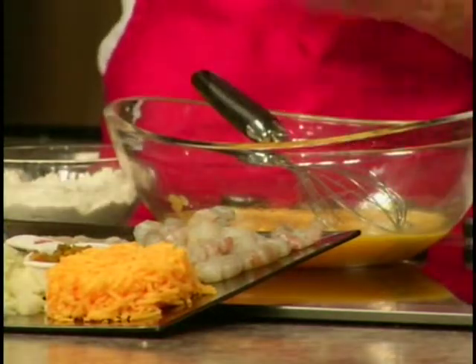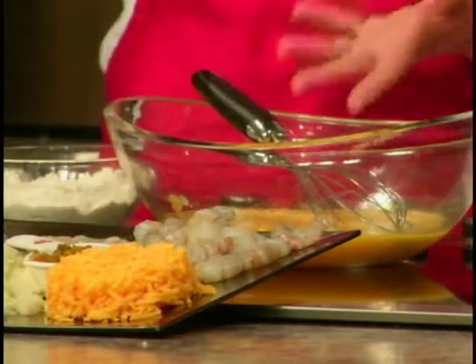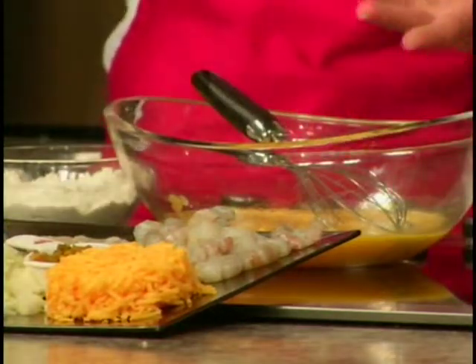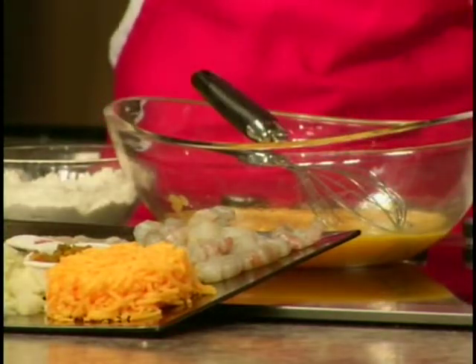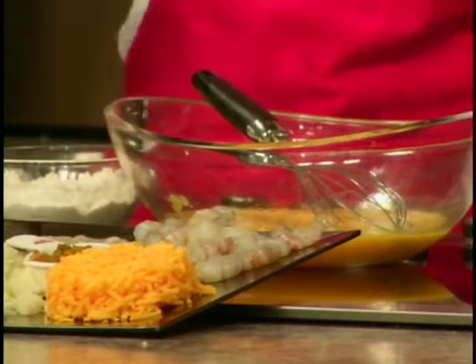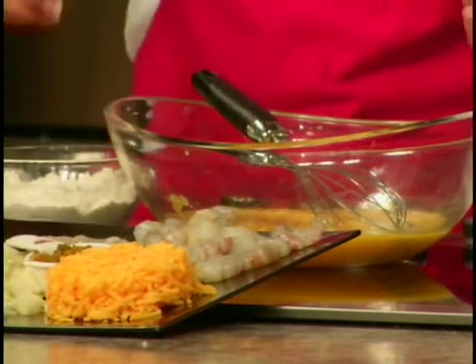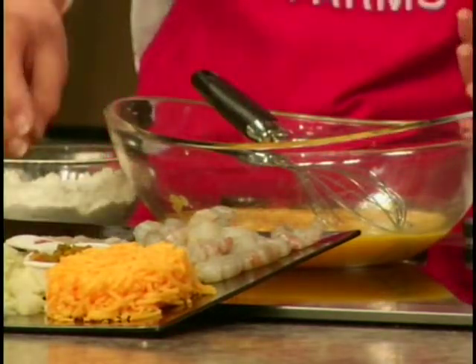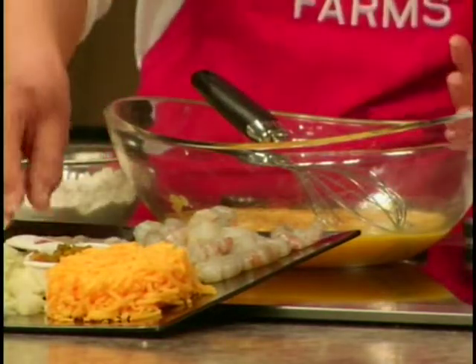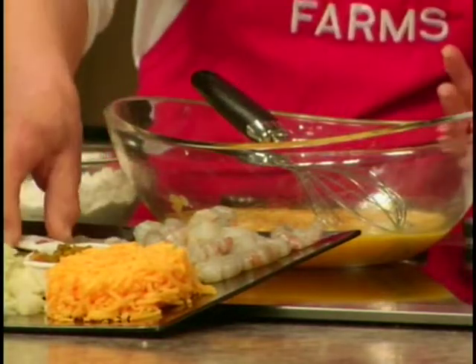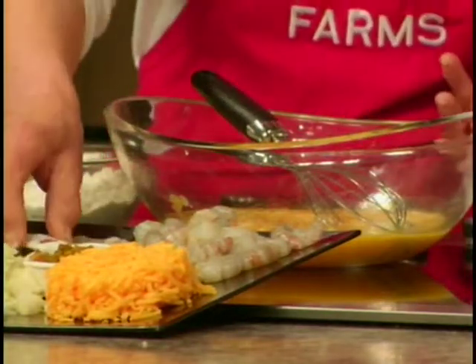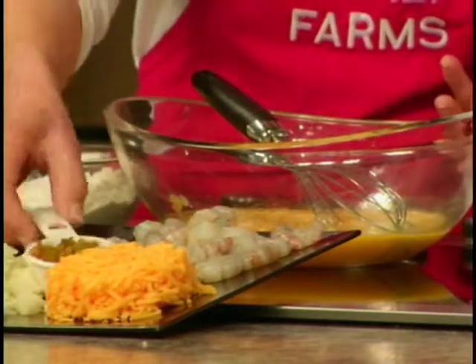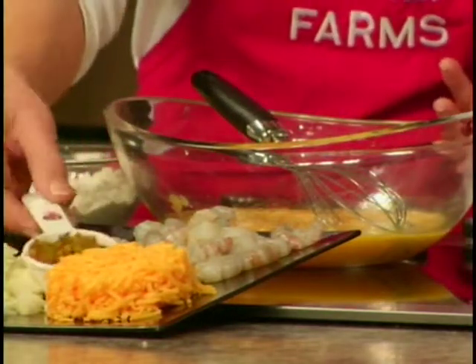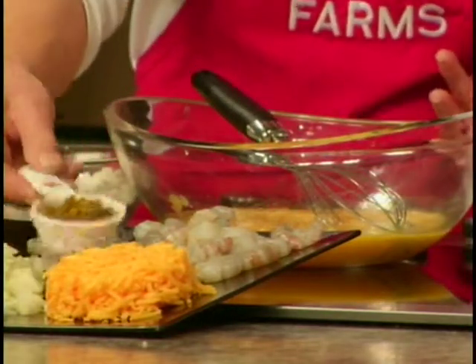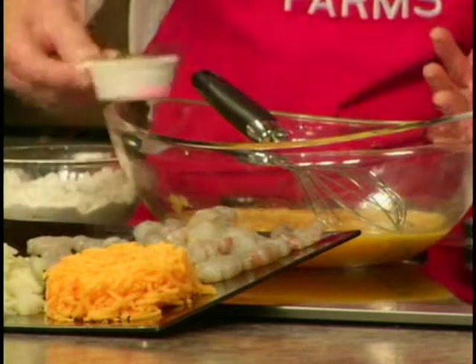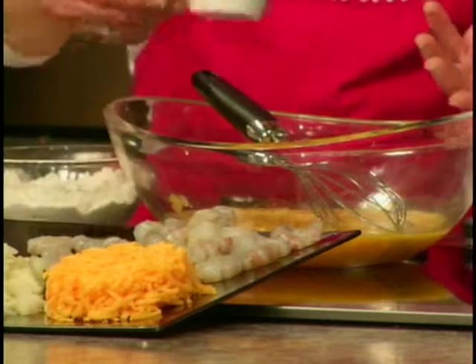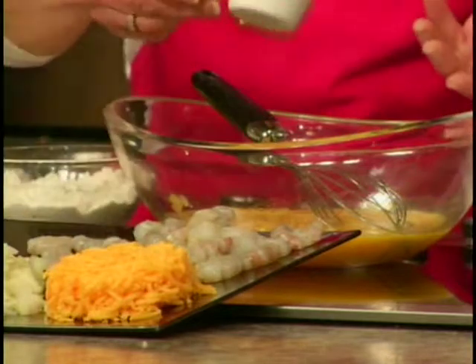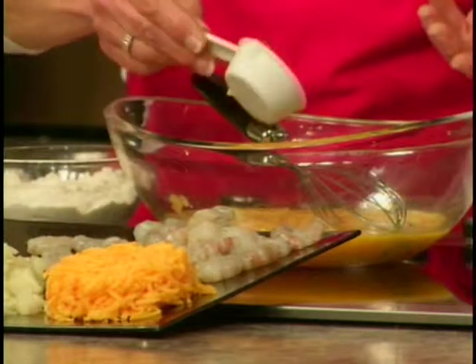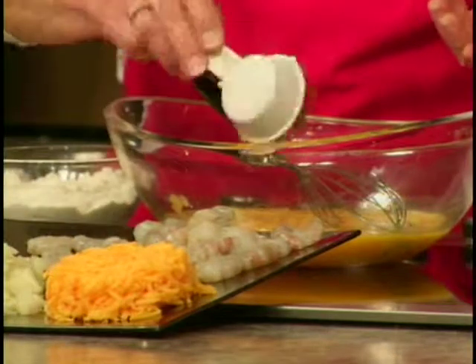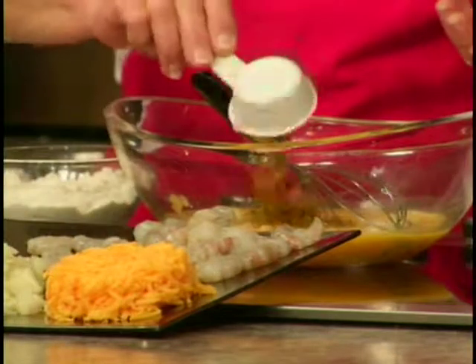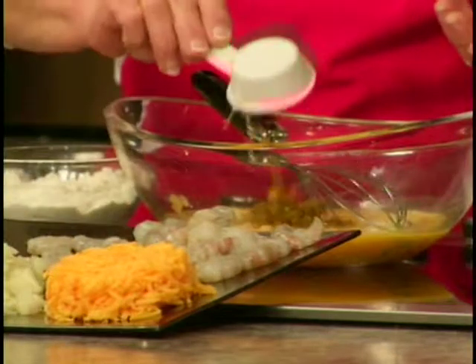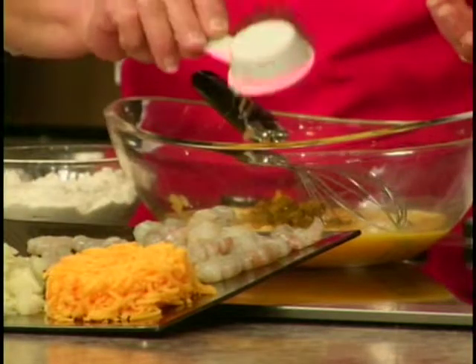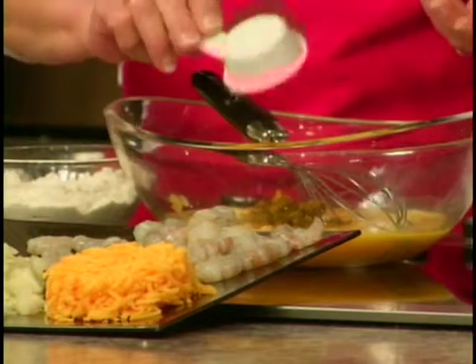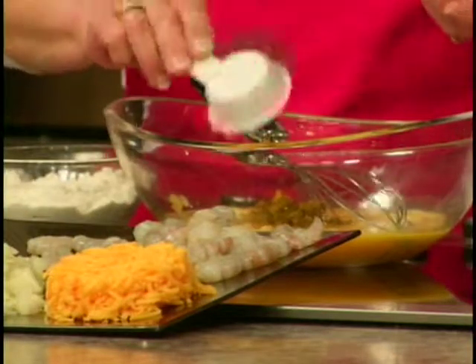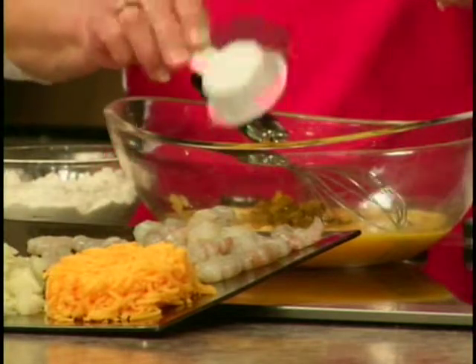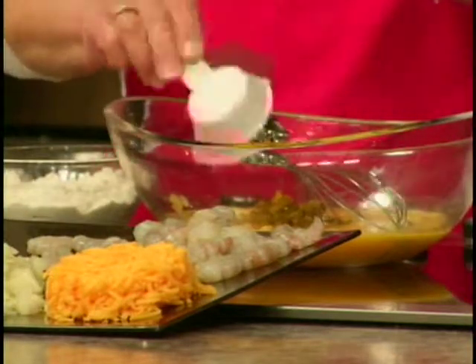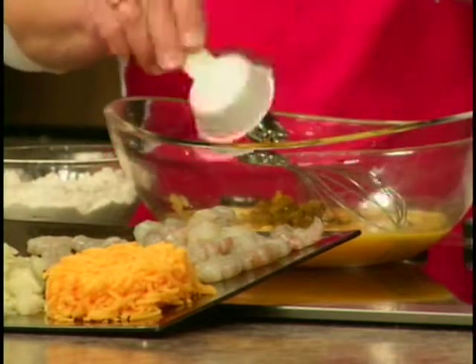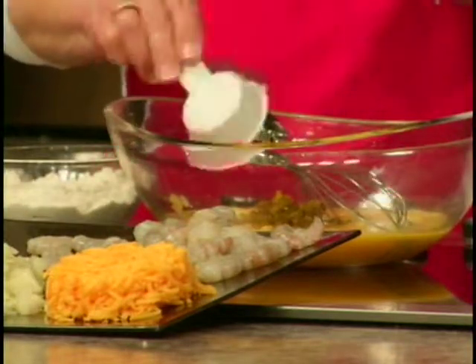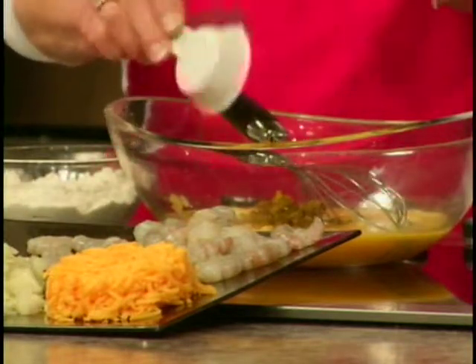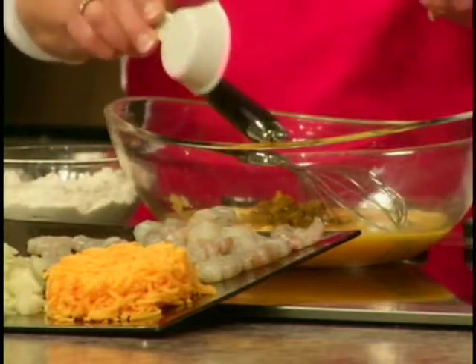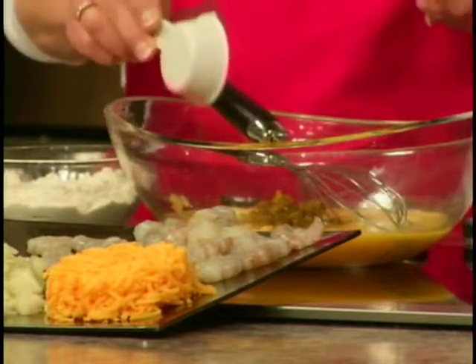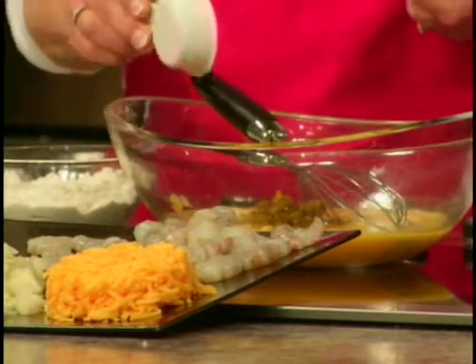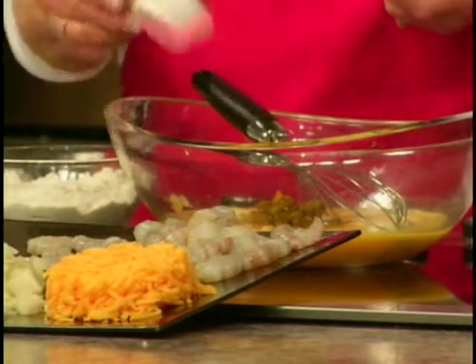This is just so easy to do. A fourth of a cup of diced jalapeño peppers.